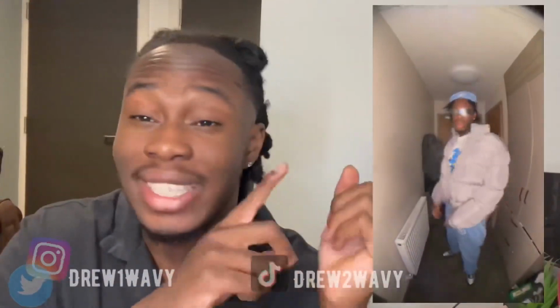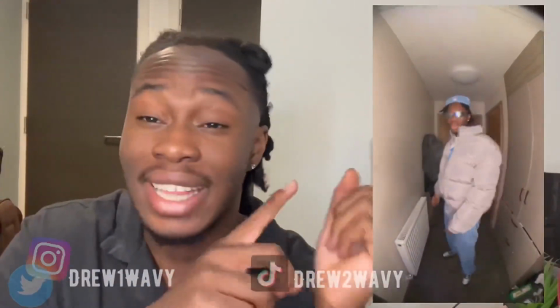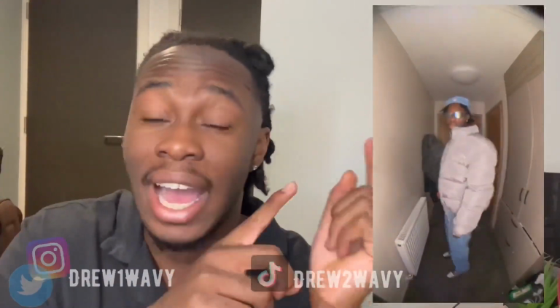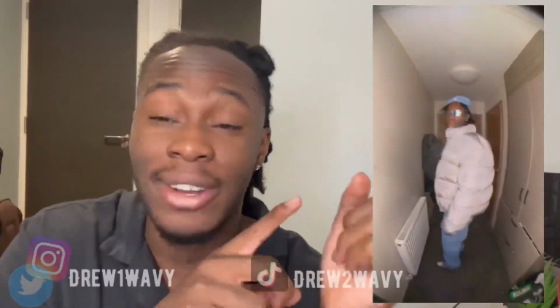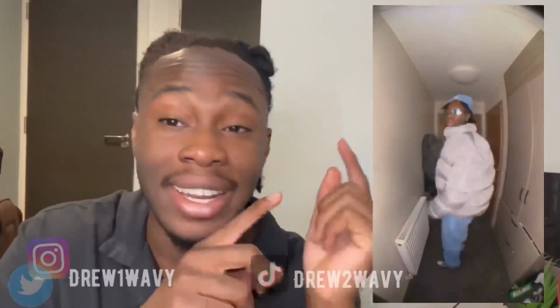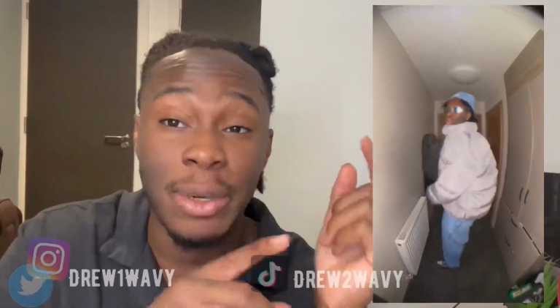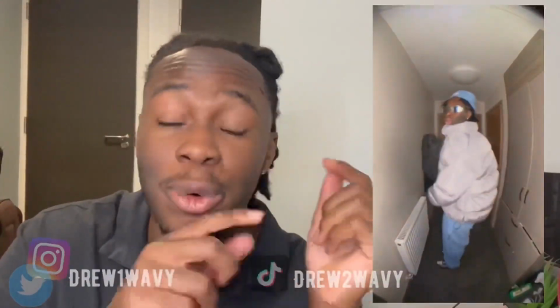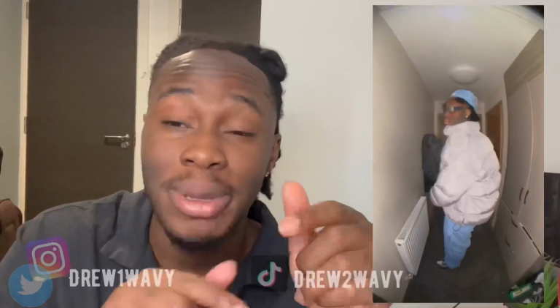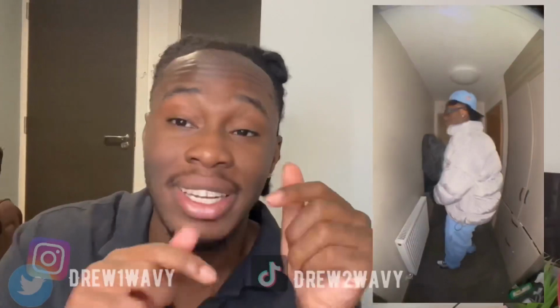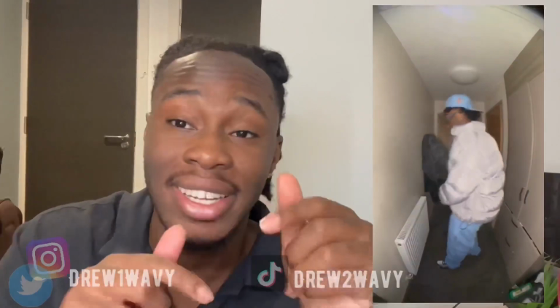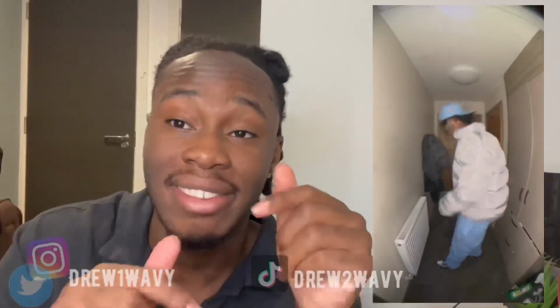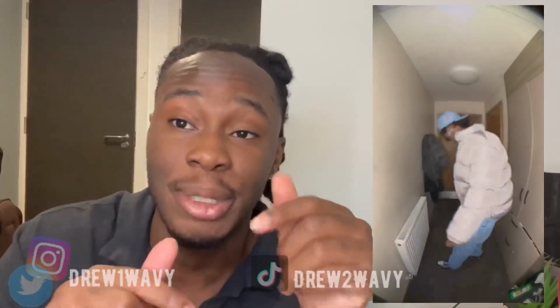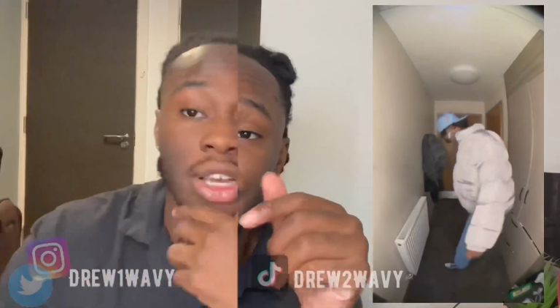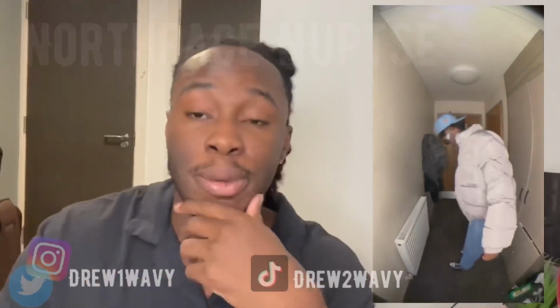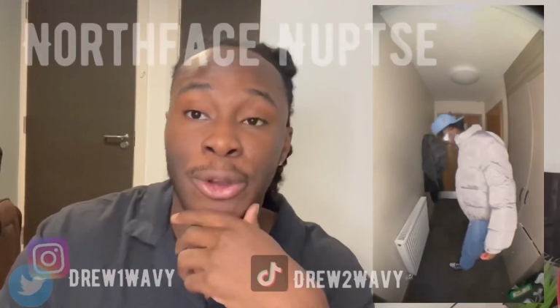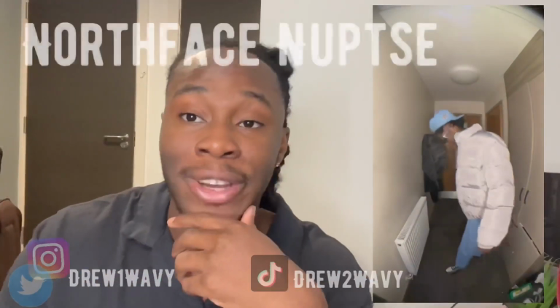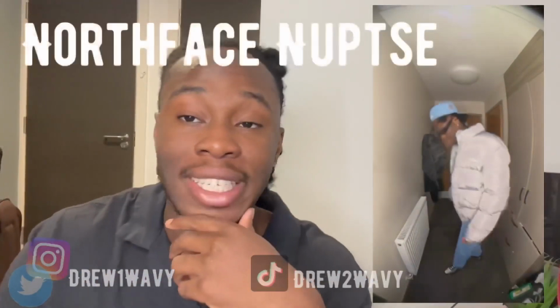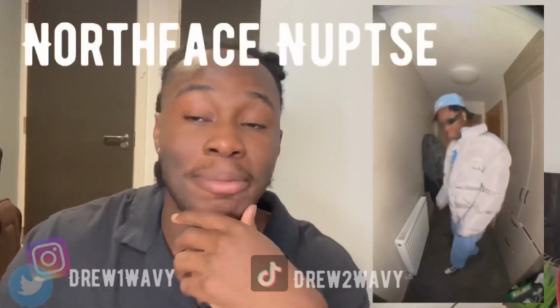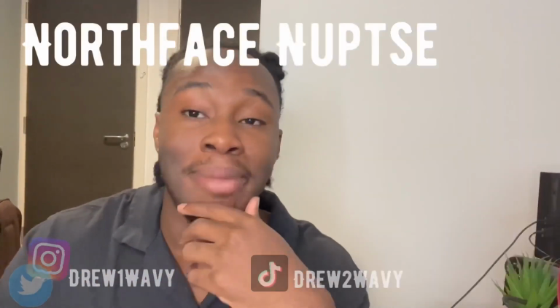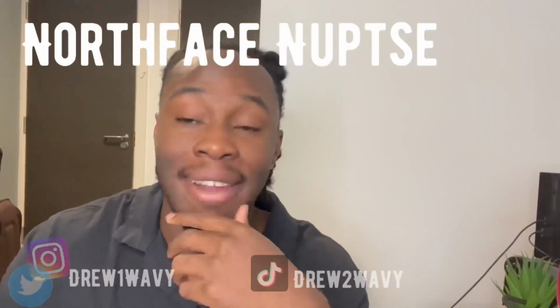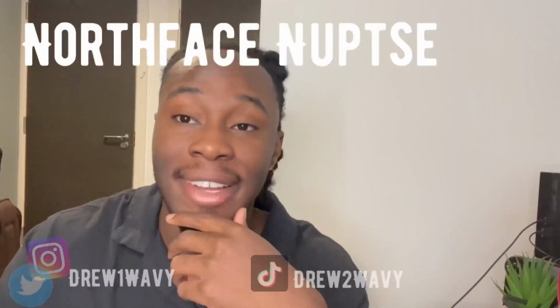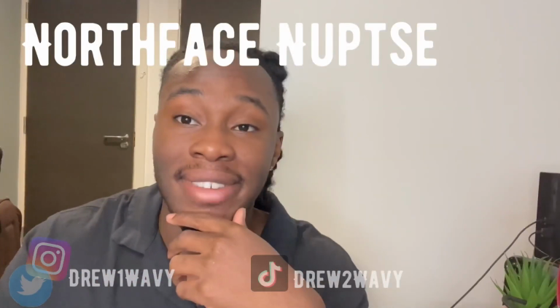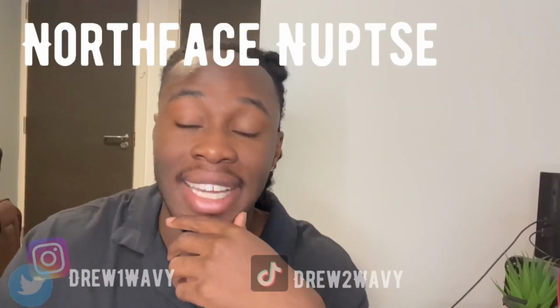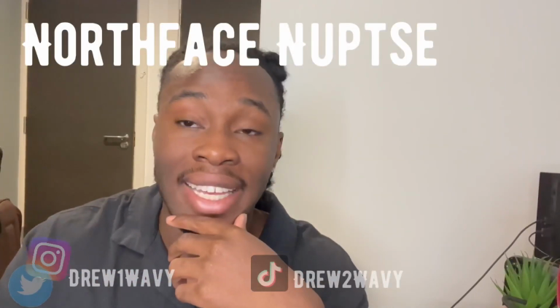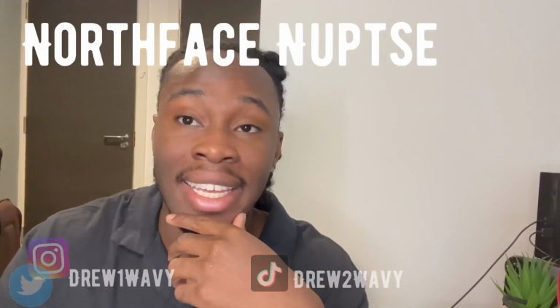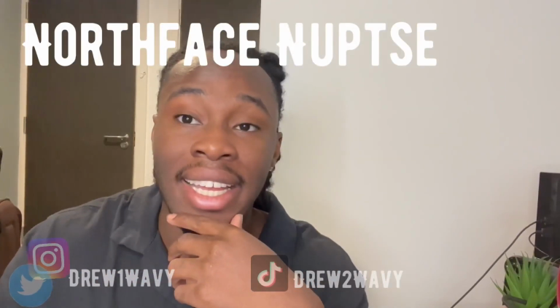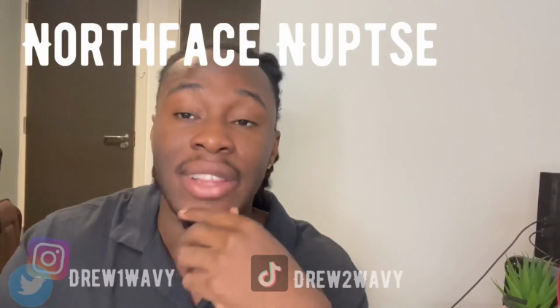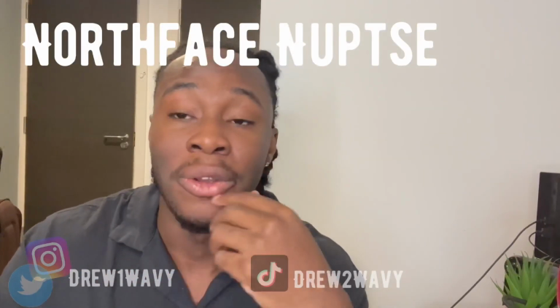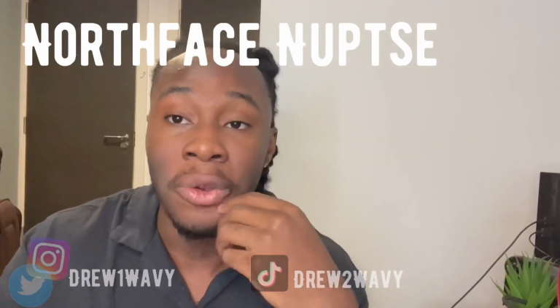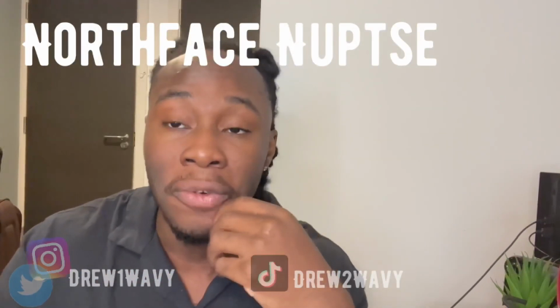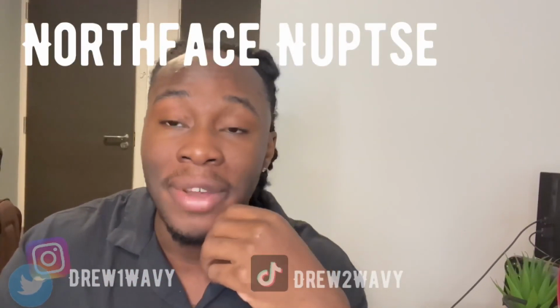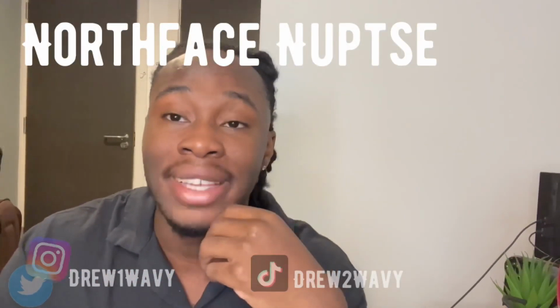Next we've got the Cortez Bolo jacket. I've already done a review on that so make sure to check that out — the link will be in the description.